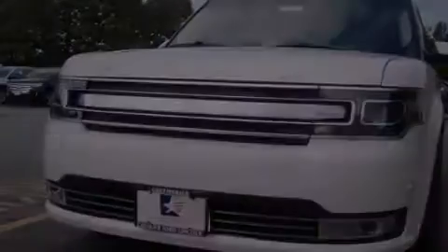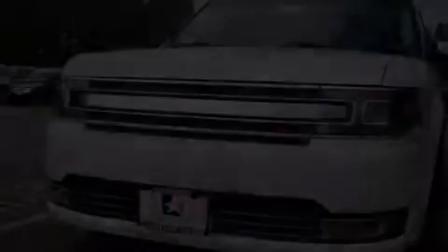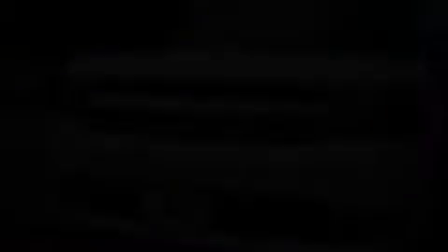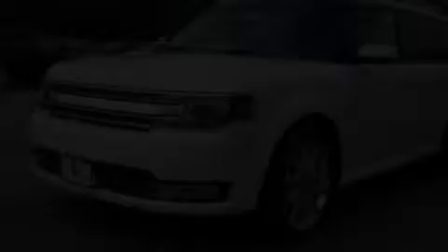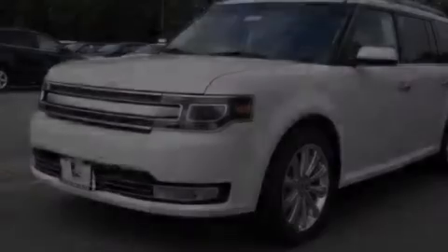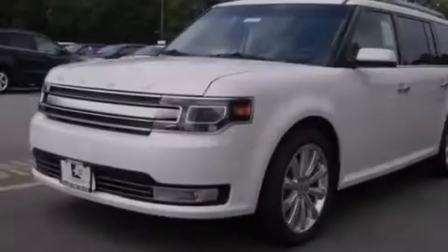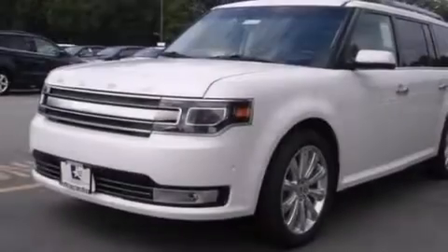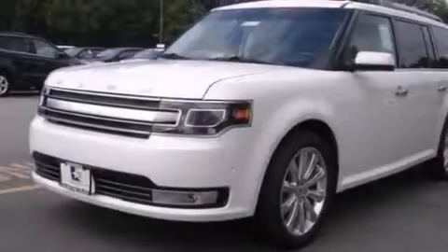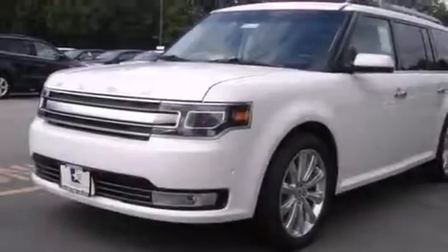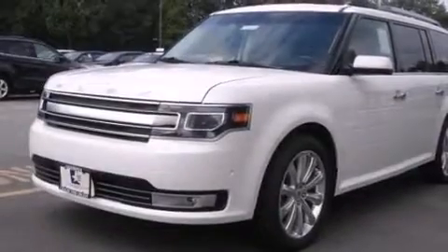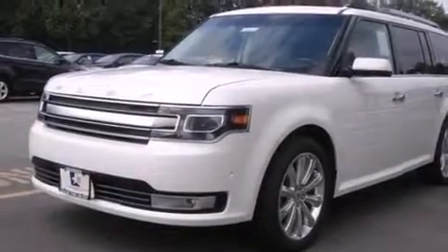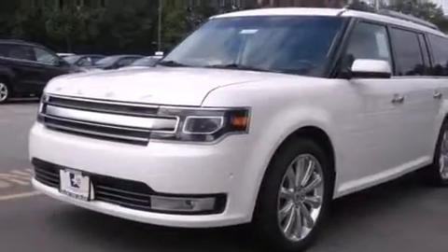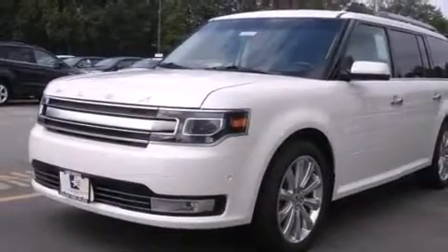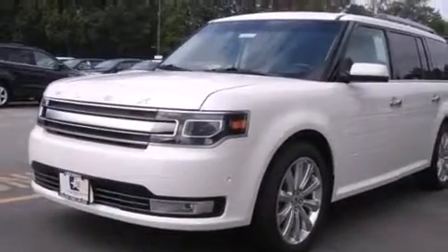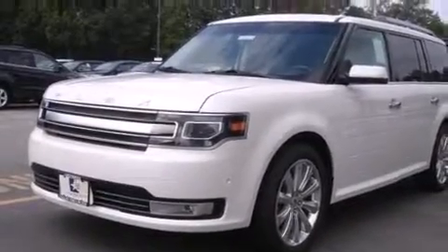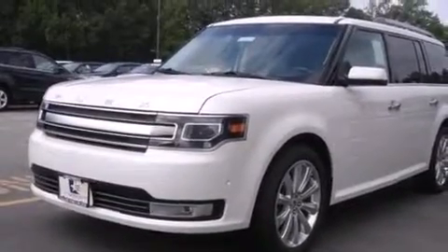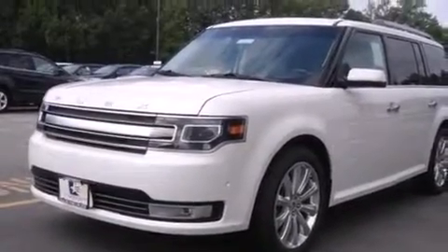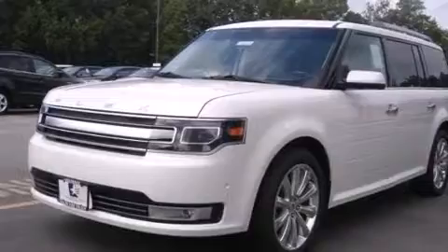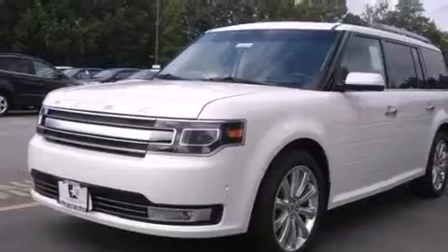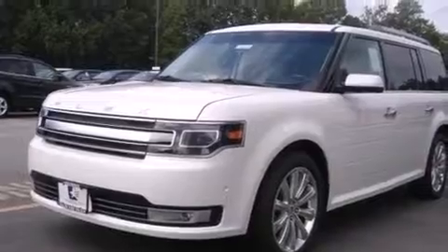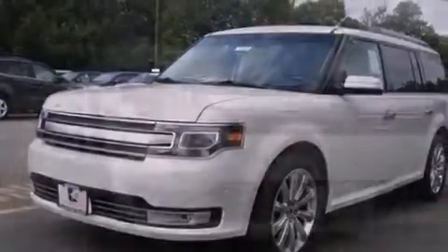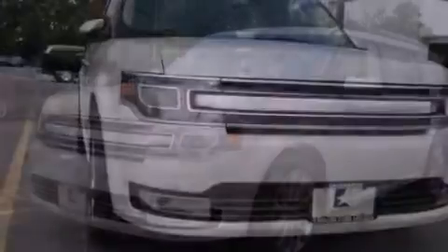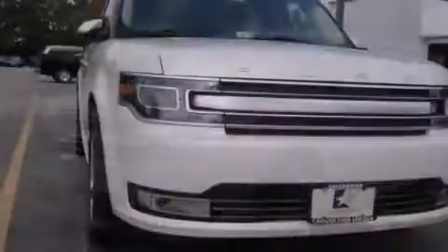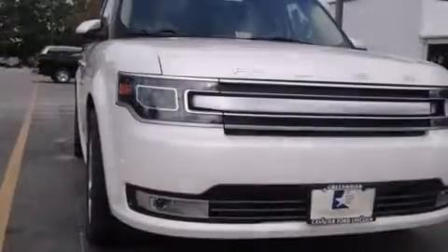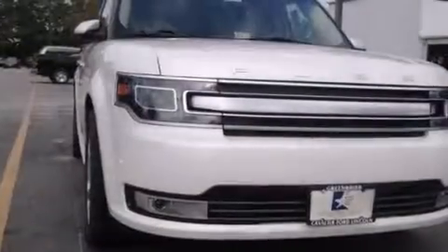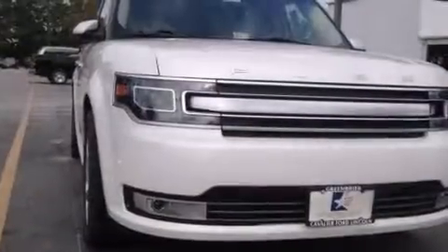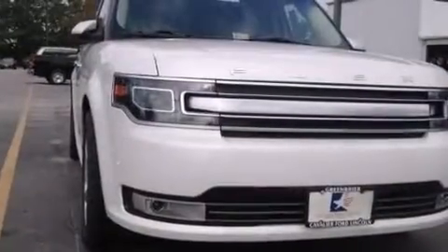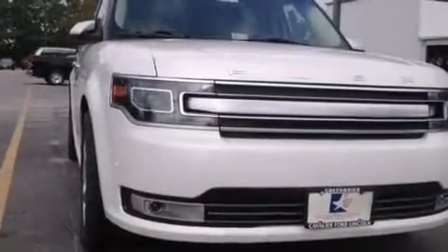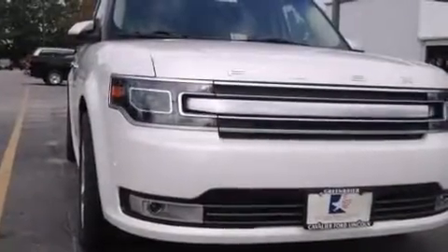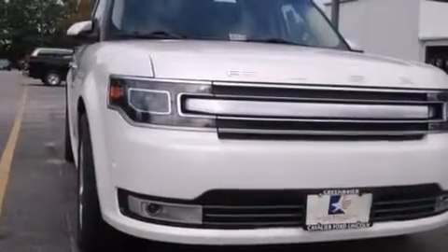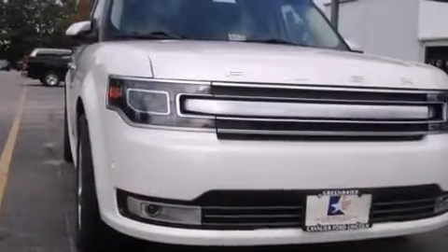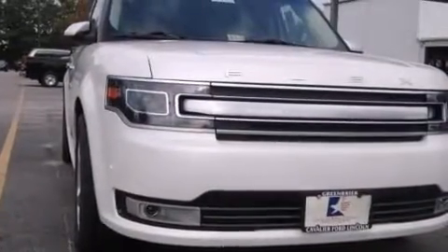Air vents for rear seated passengers, a pass-through rear seat, and the leather seats provide great support and create an overall luxurious feel.